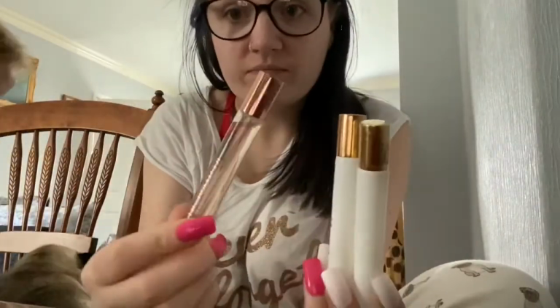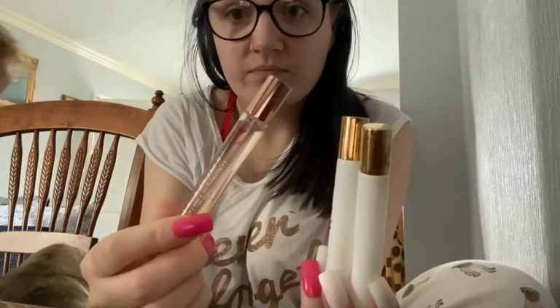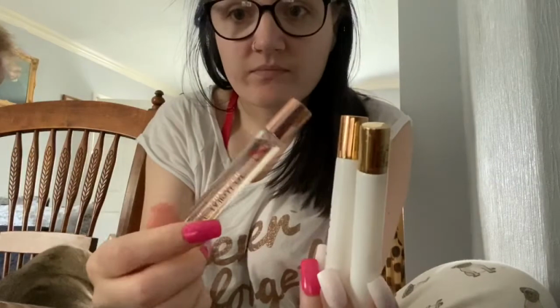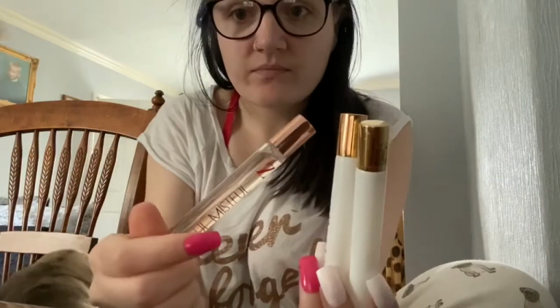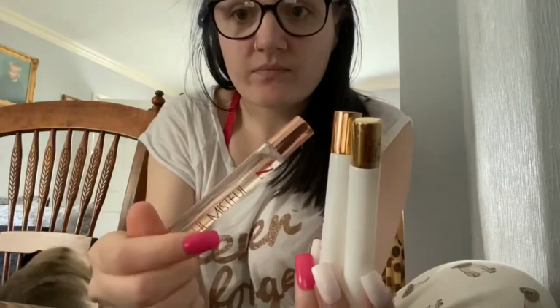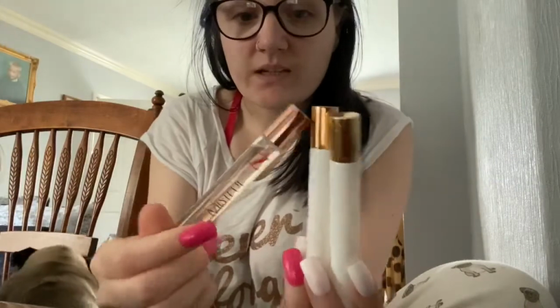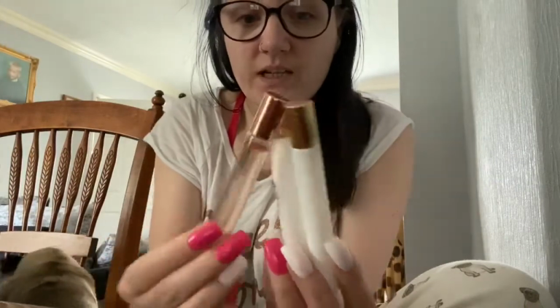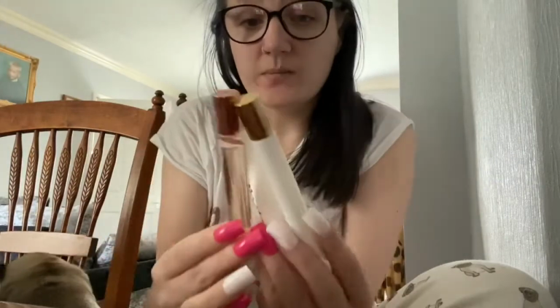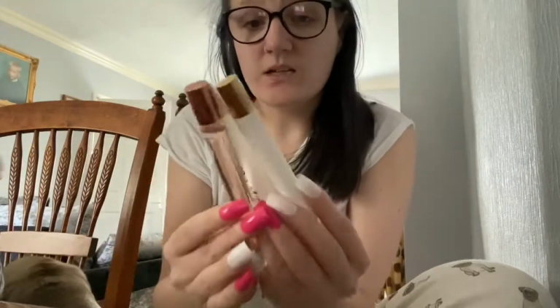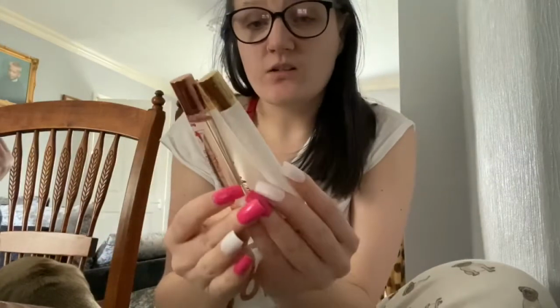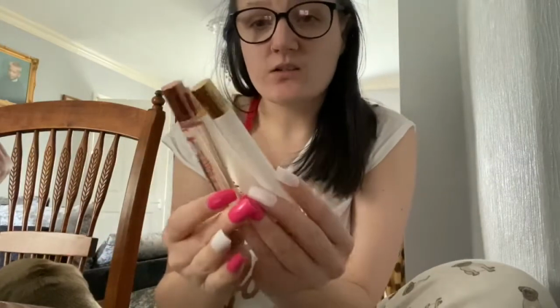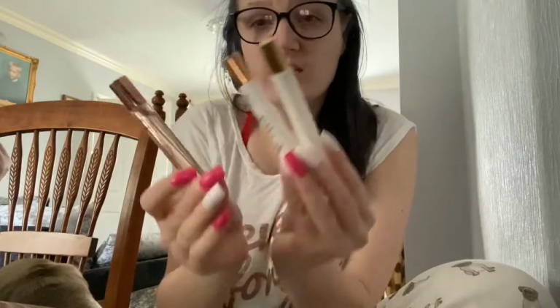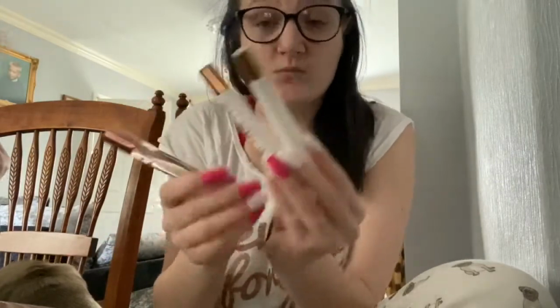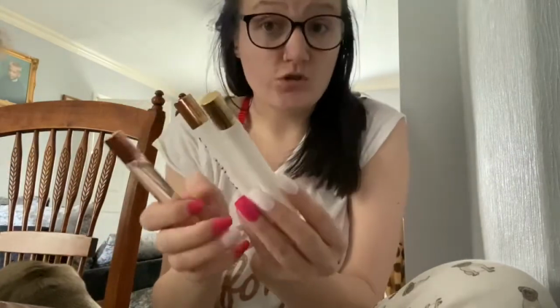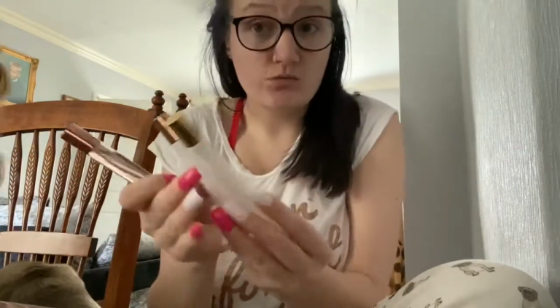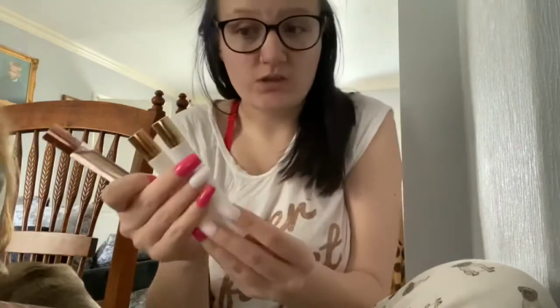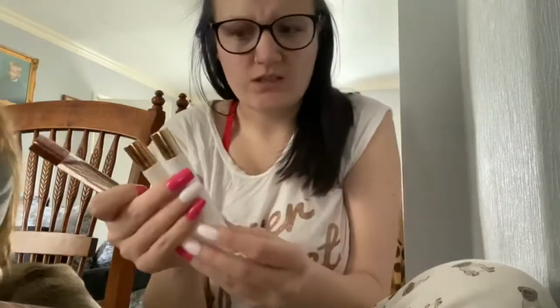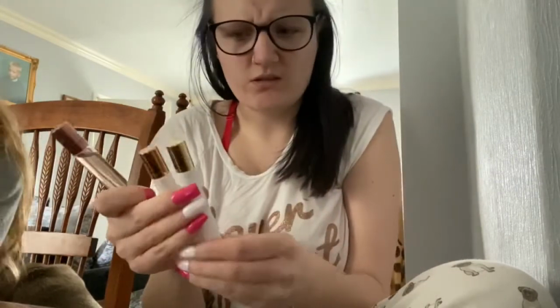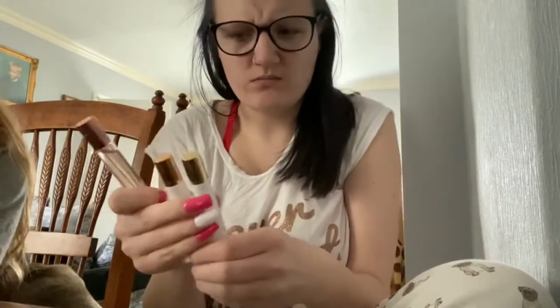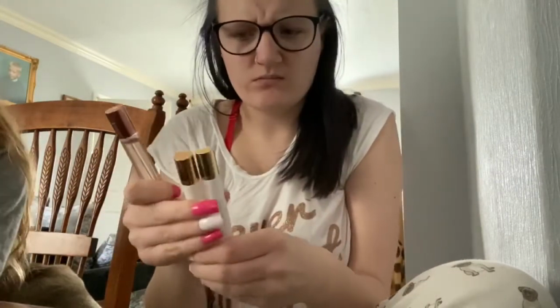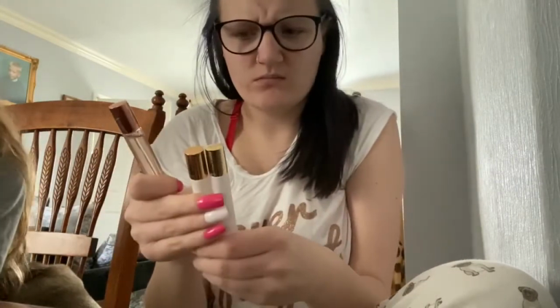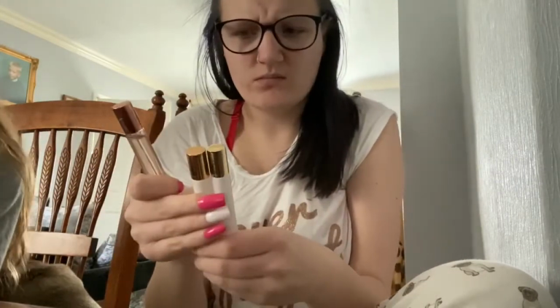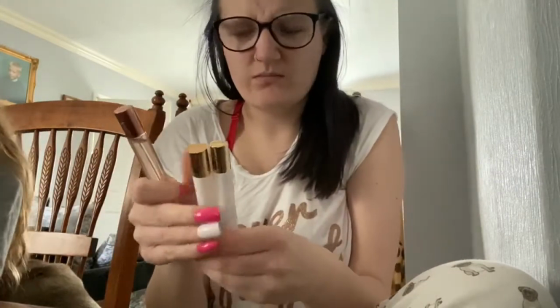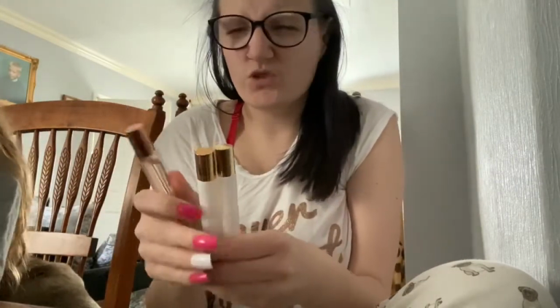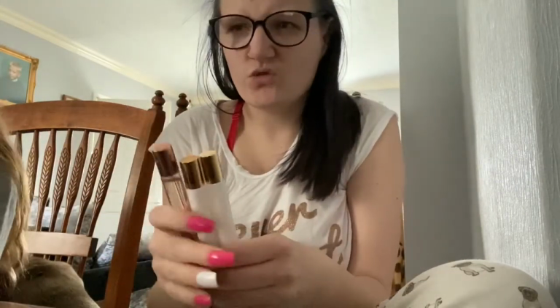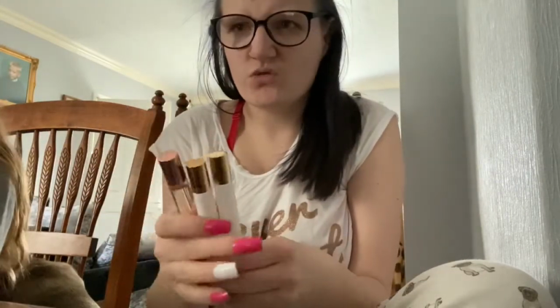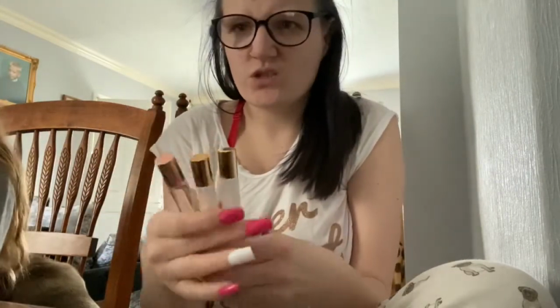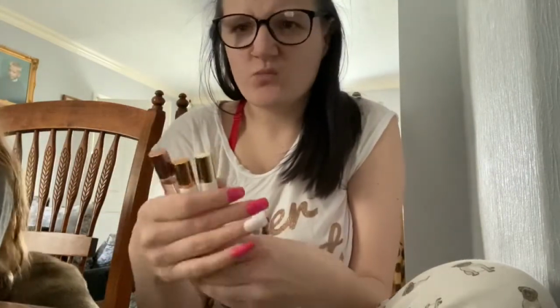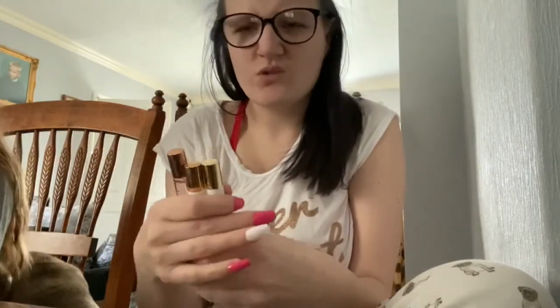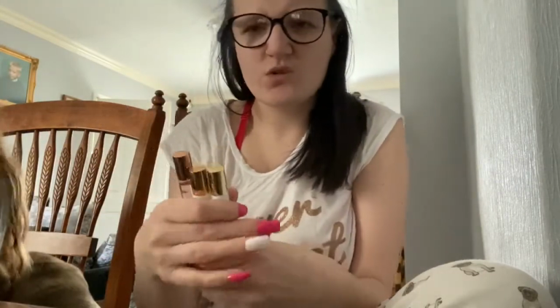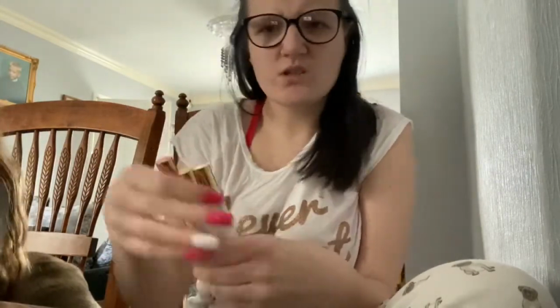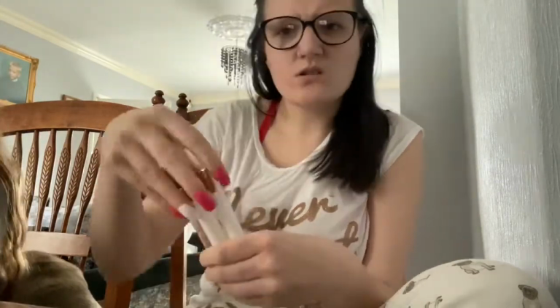I've got these from Superdrug a couple of Christmases ago.